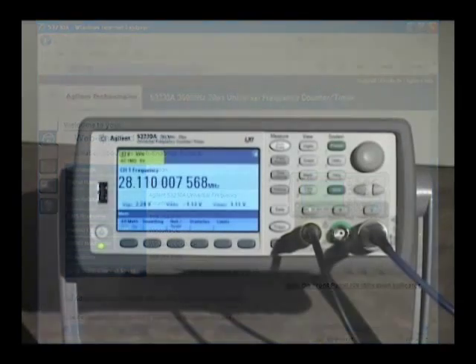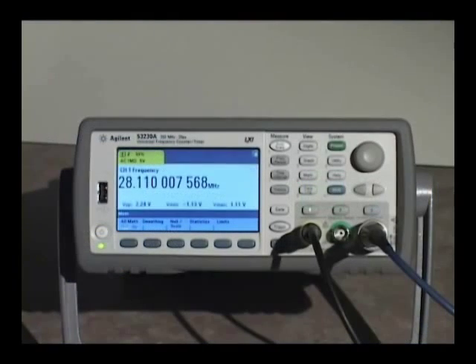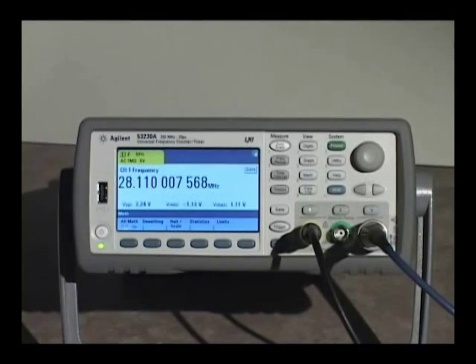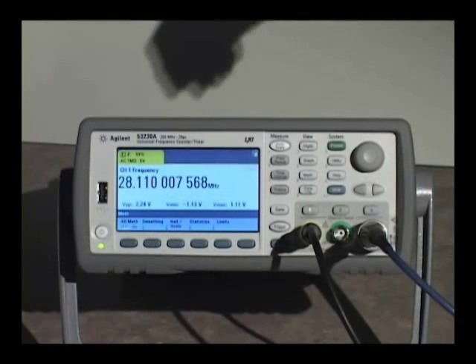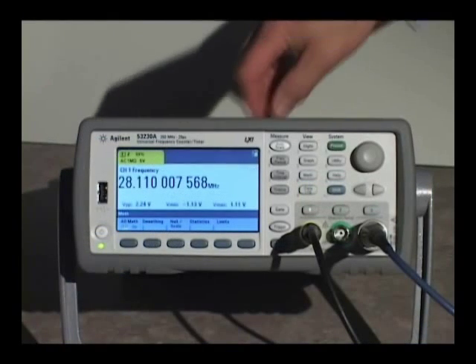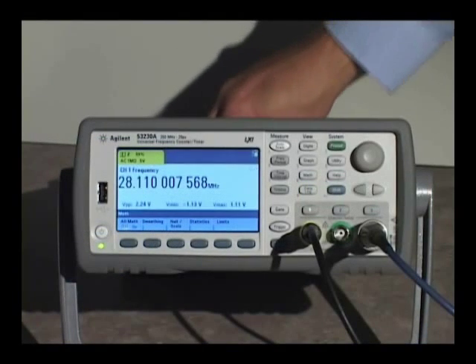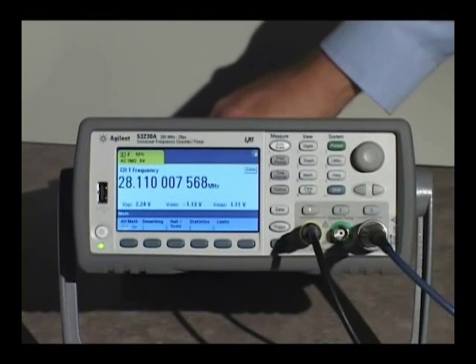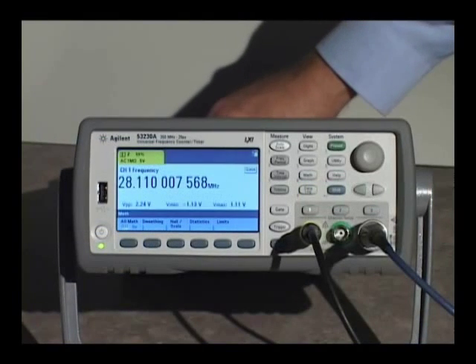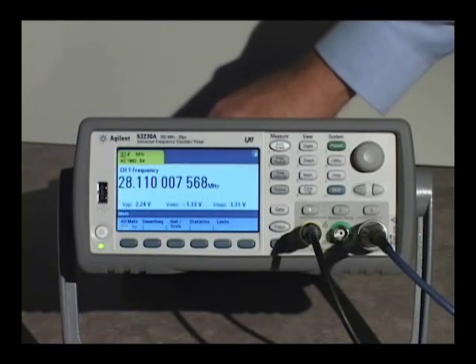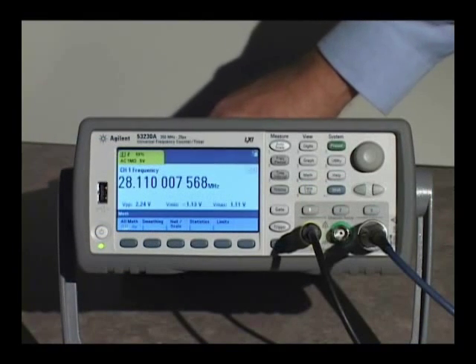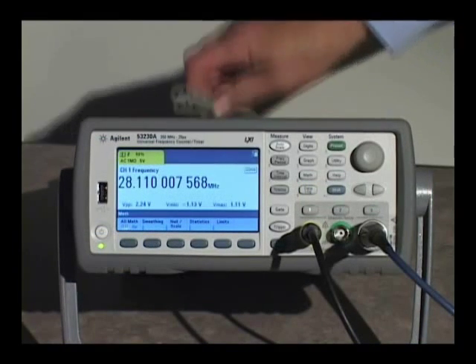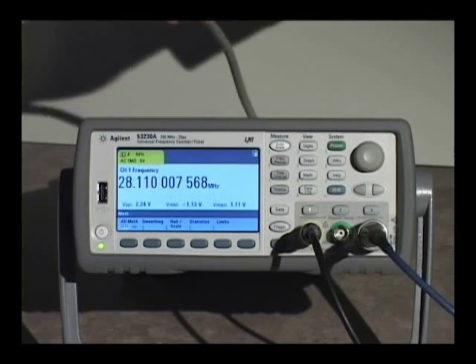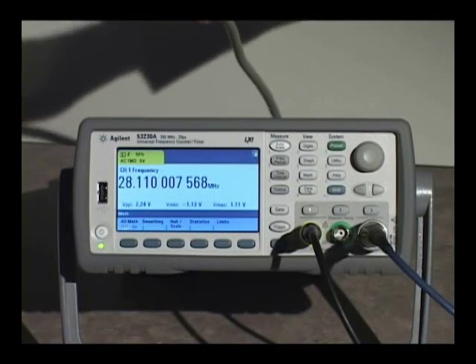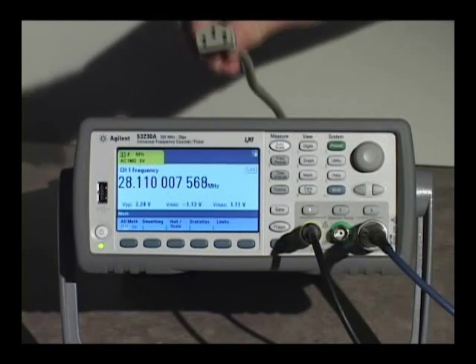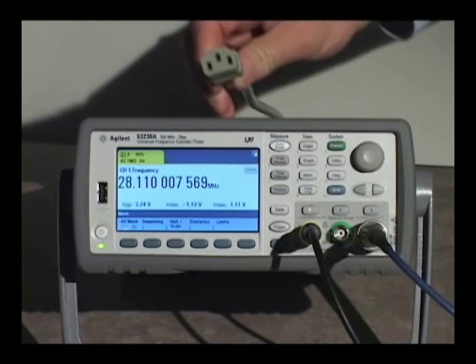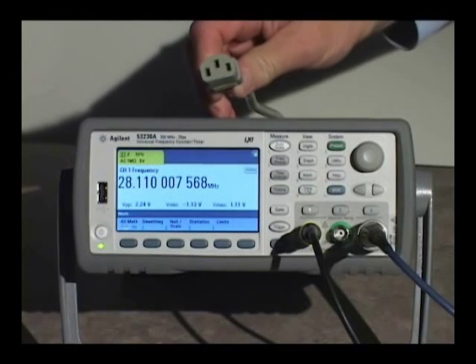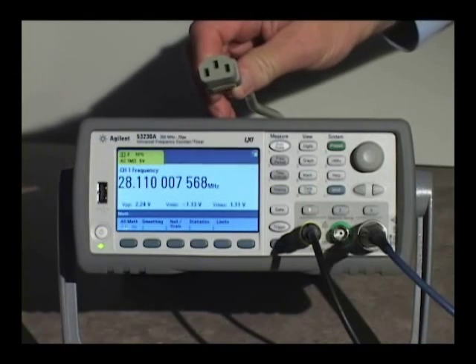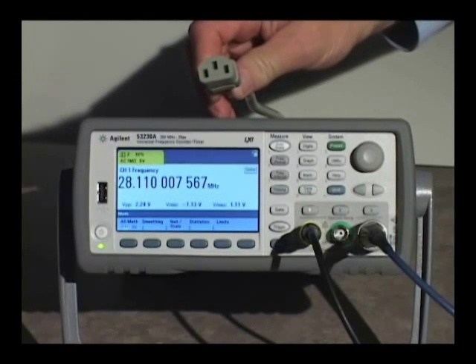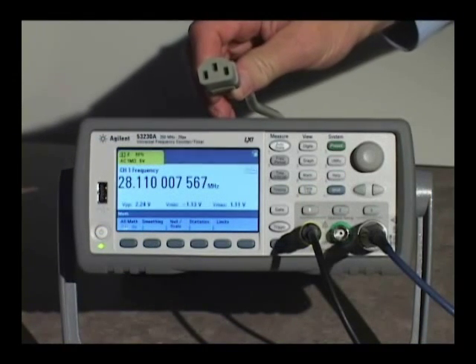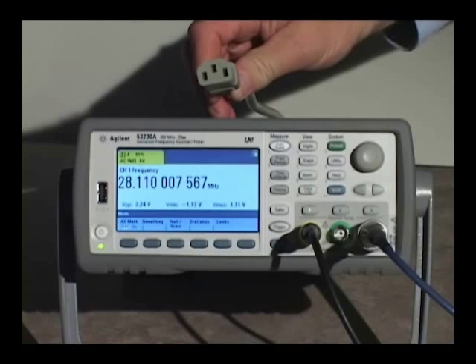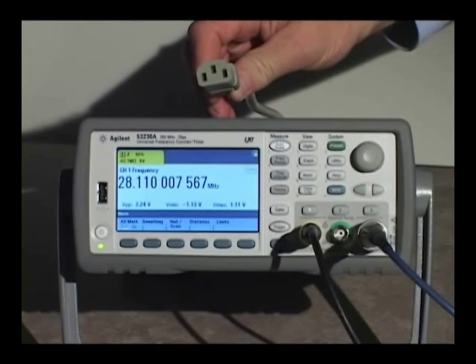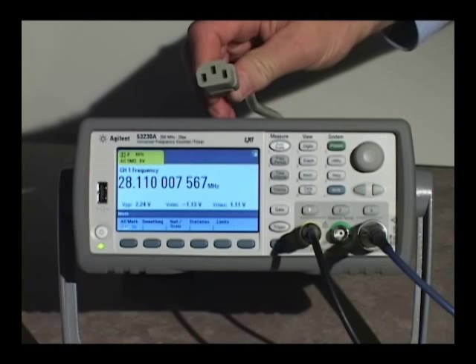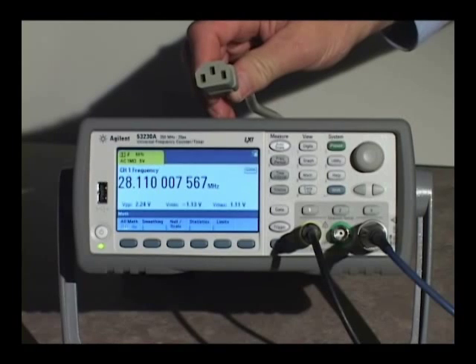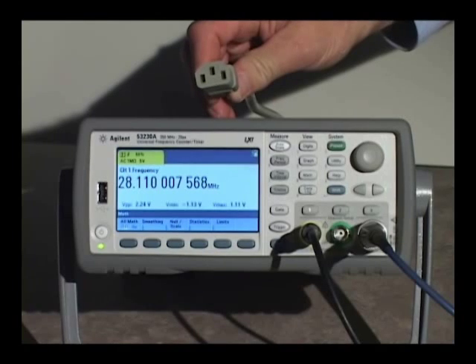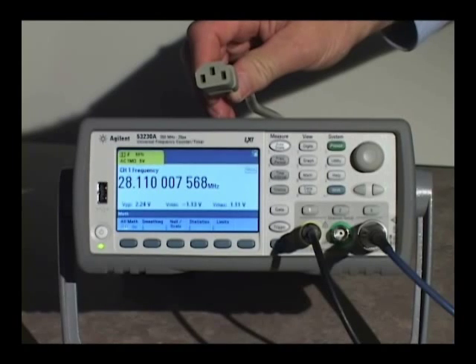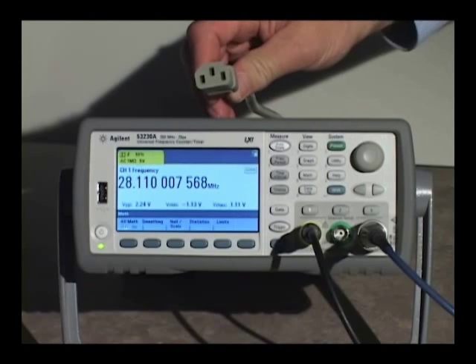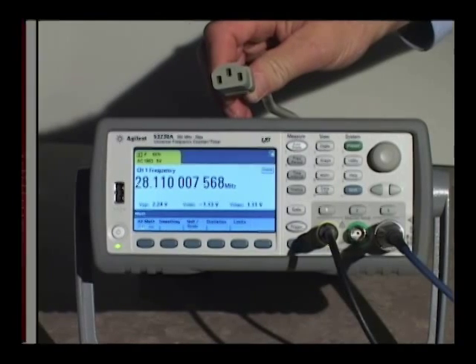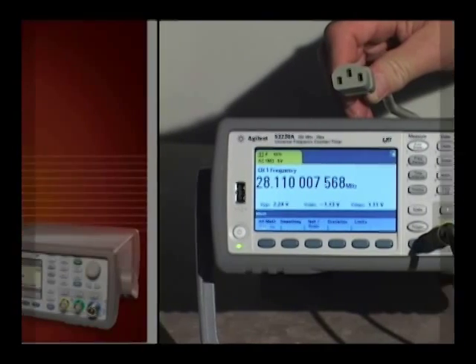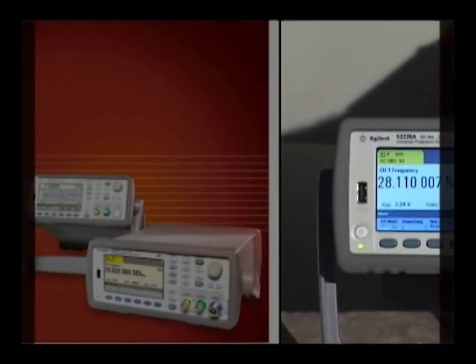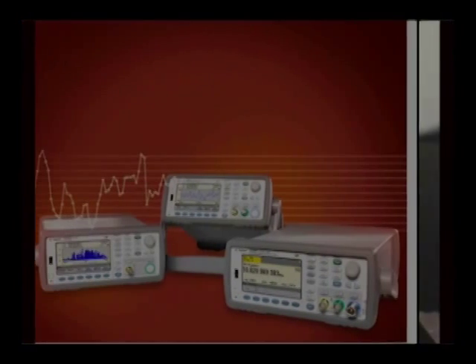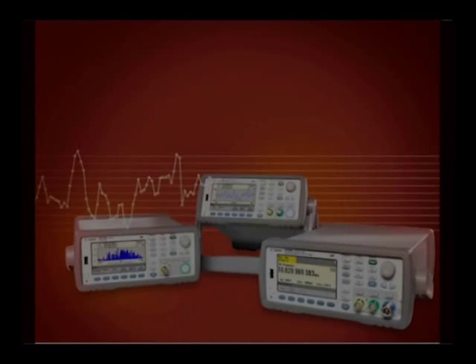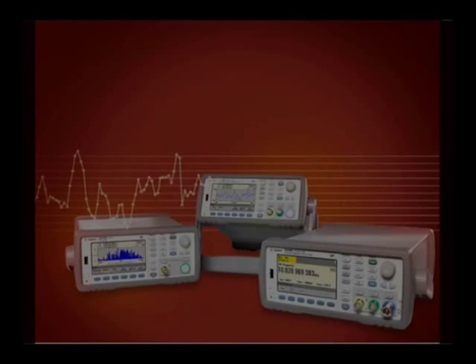An optional battery gives up to three hours of operation and helps maintain accuracy levels by keeping the time base warm.